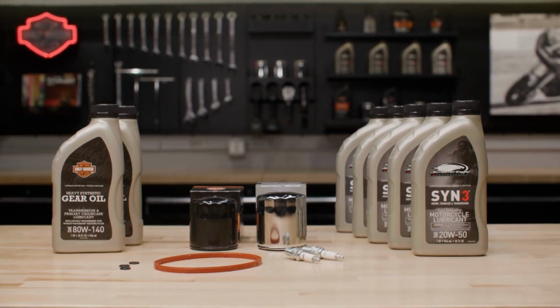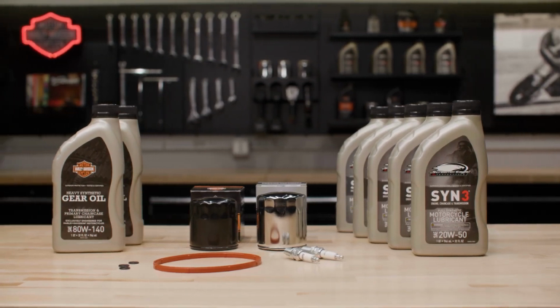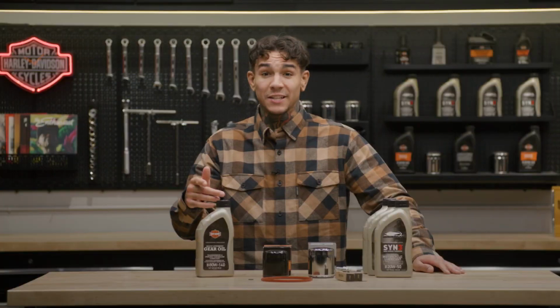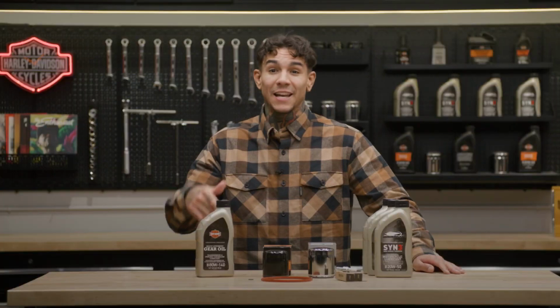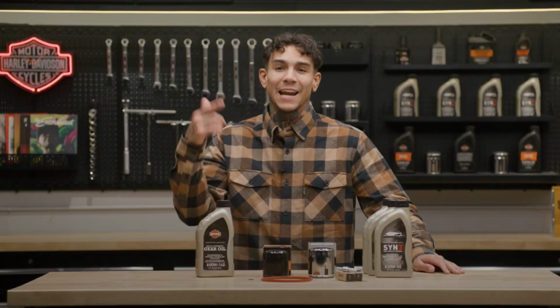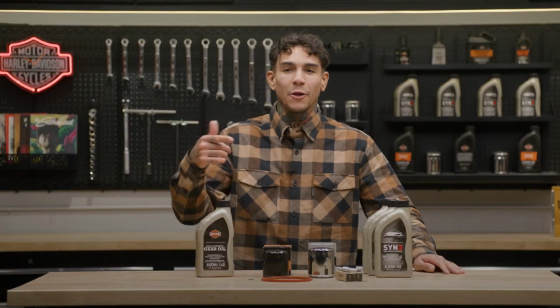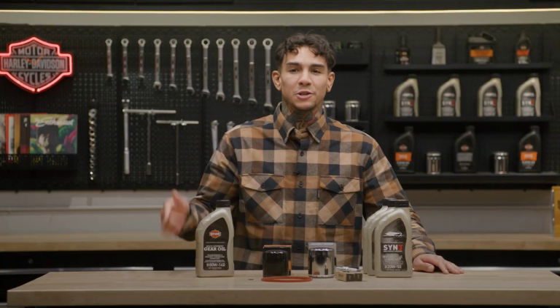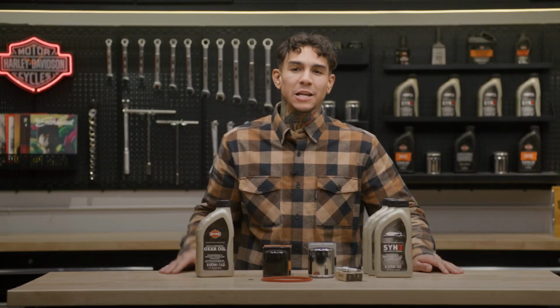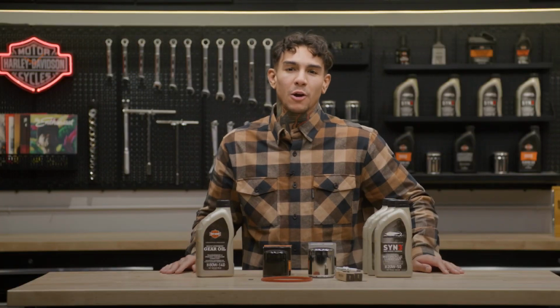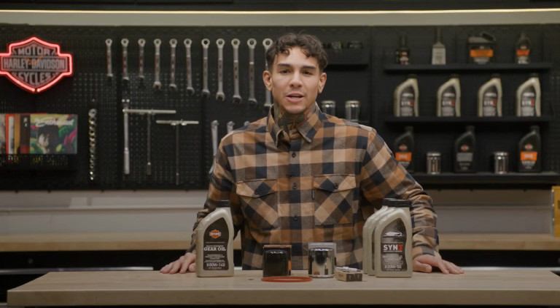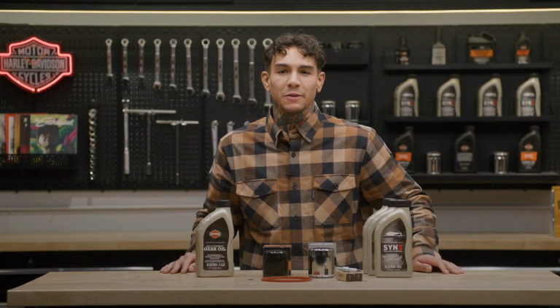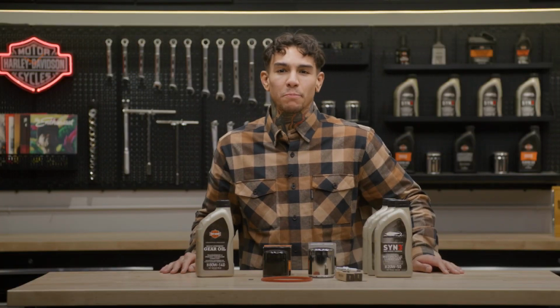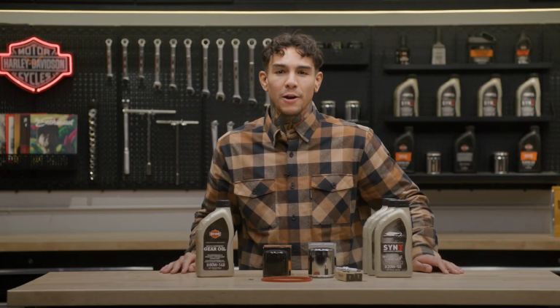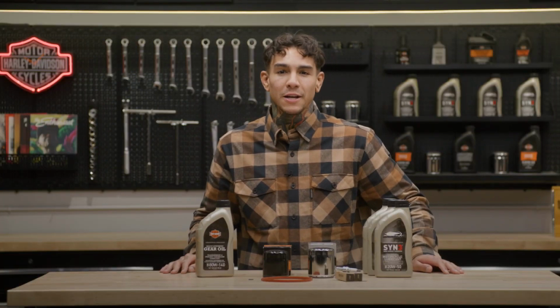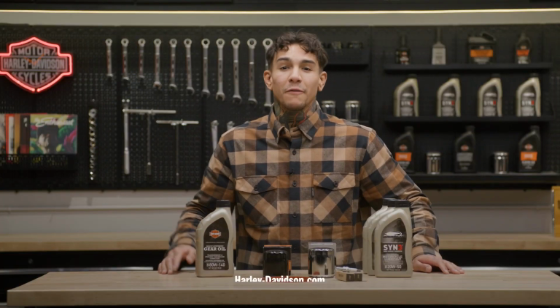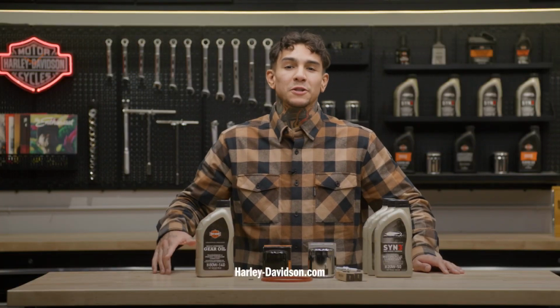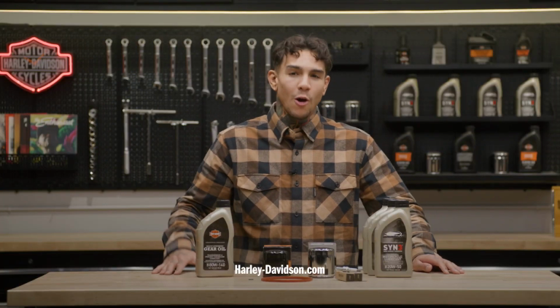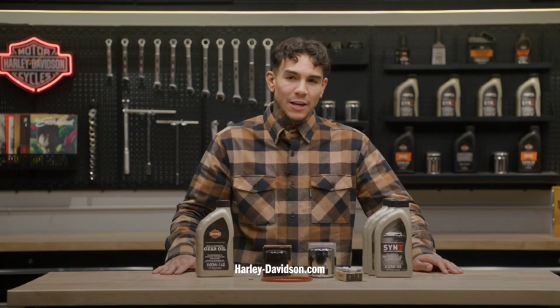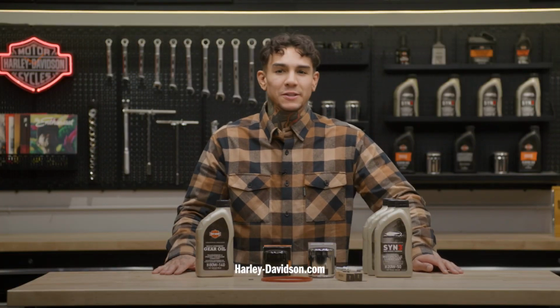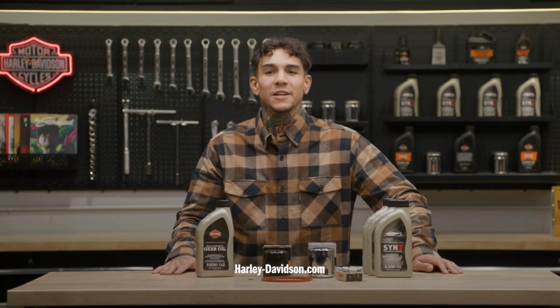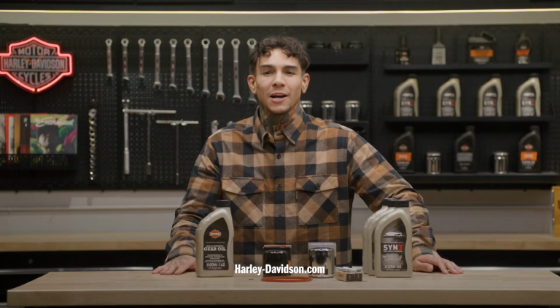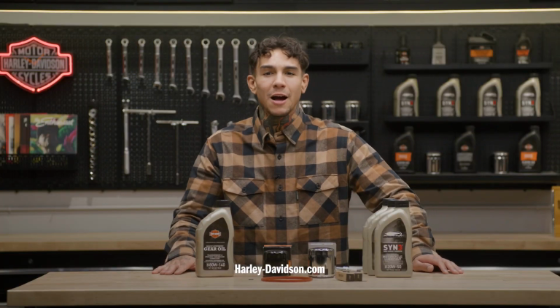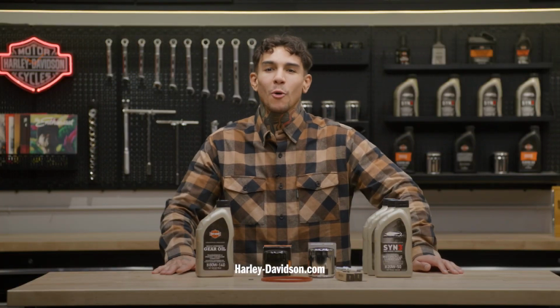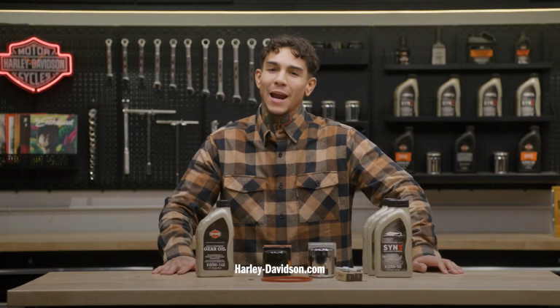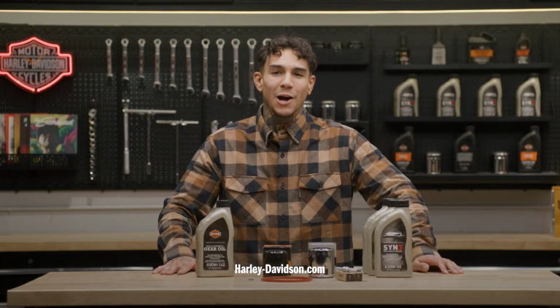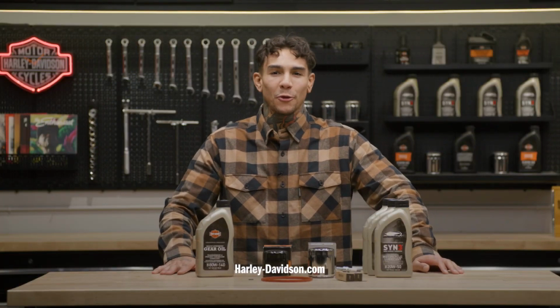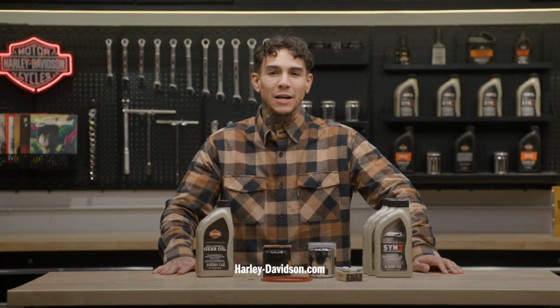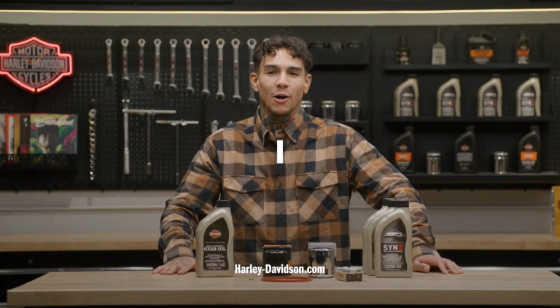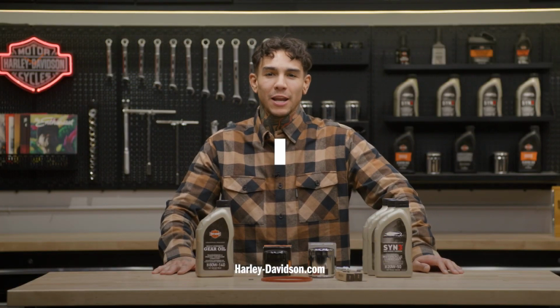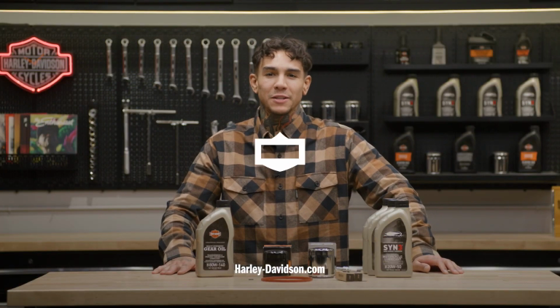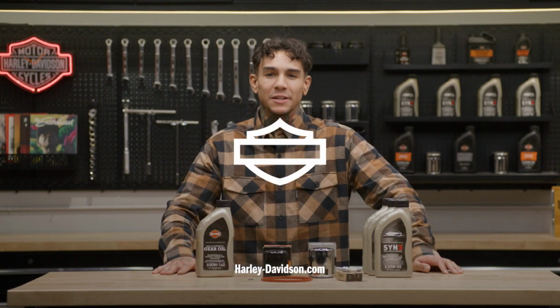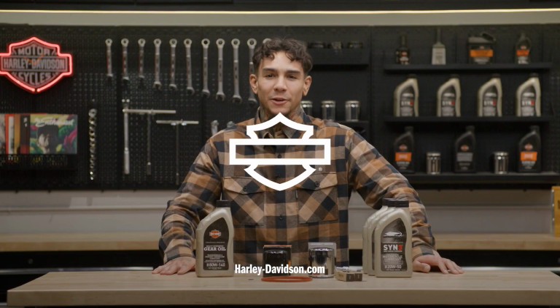For this and any other genuine Harley-Davidson products, visit HarleyDavidson.com or any authorized Harley-Davidson dealer.